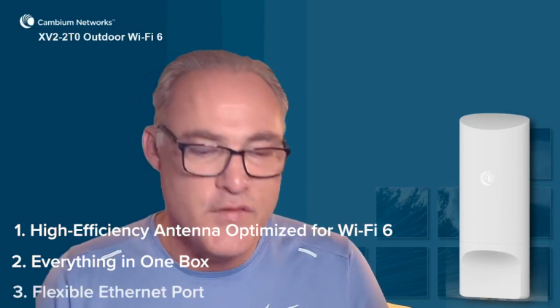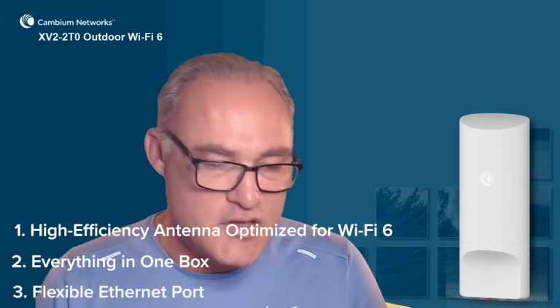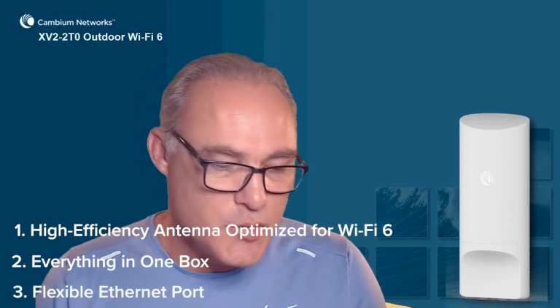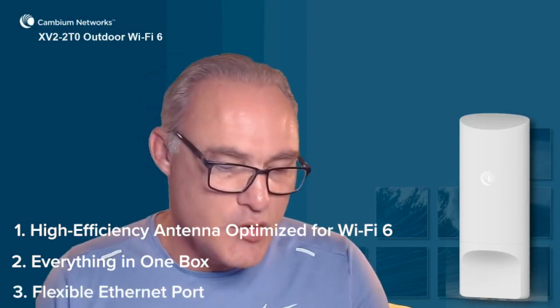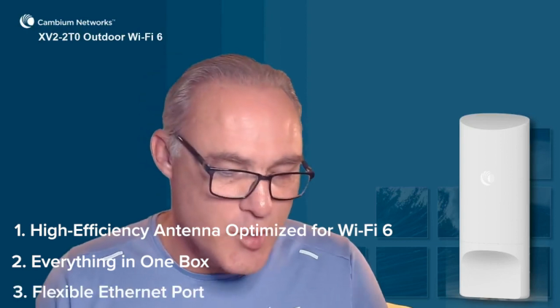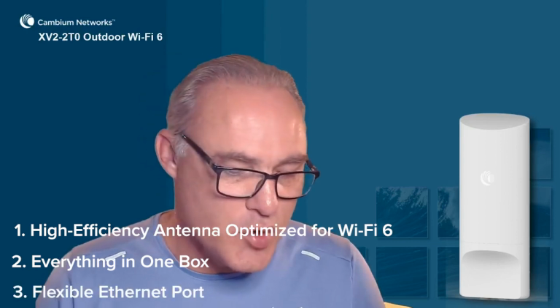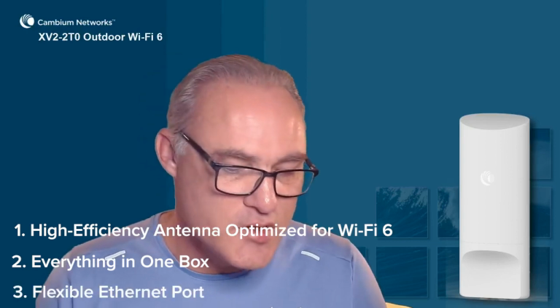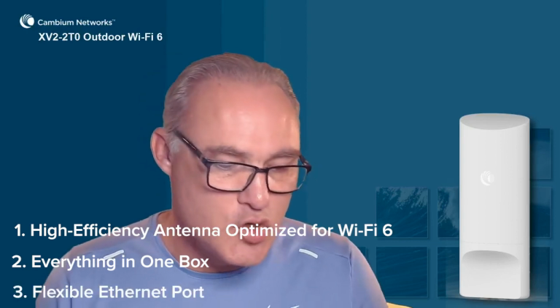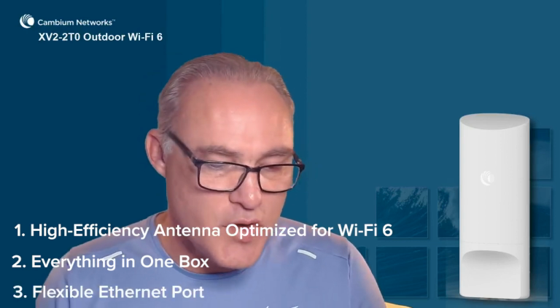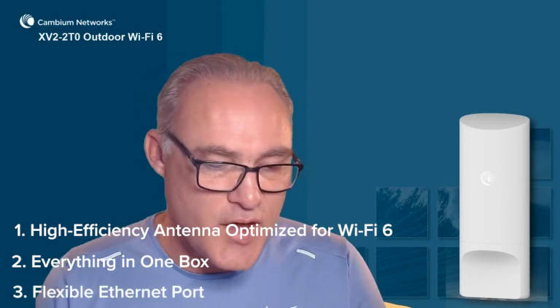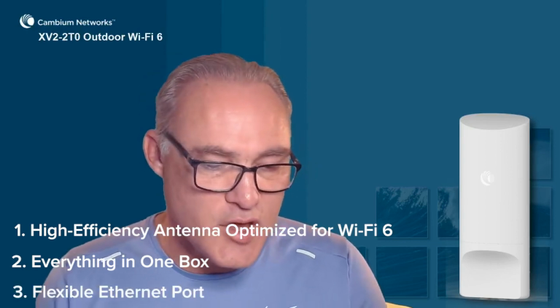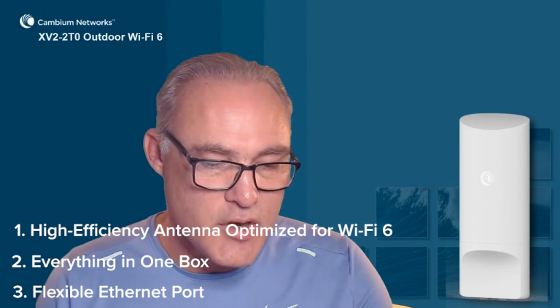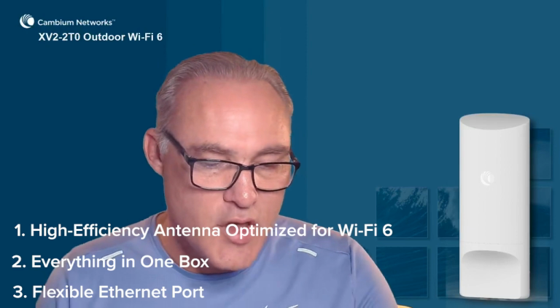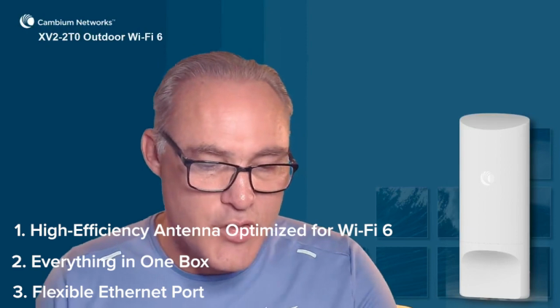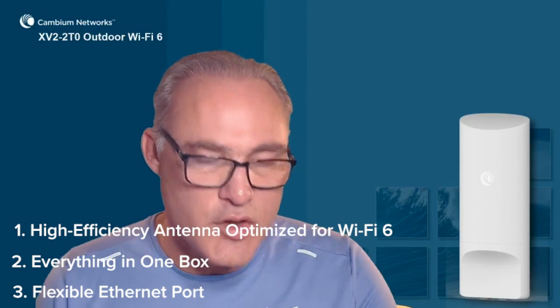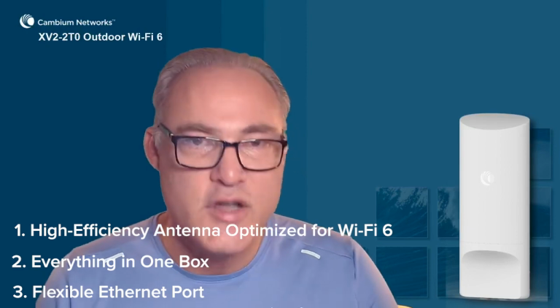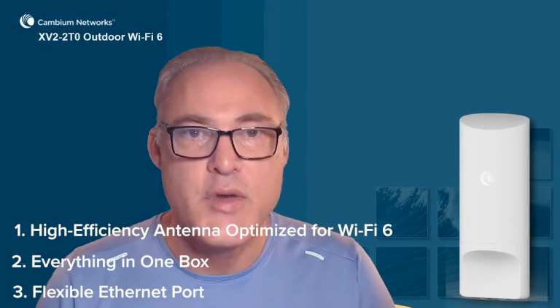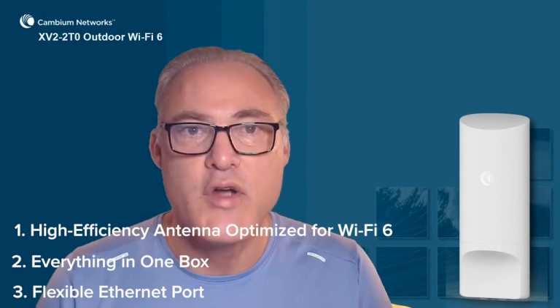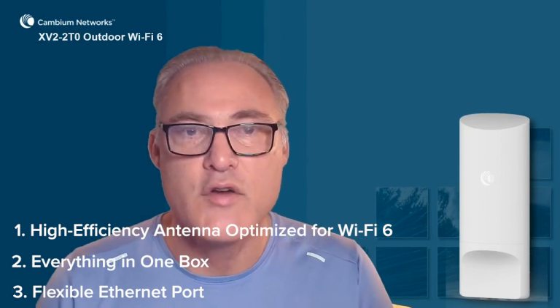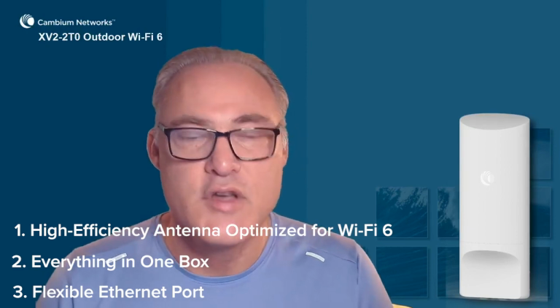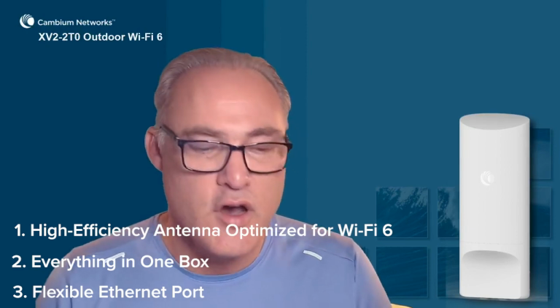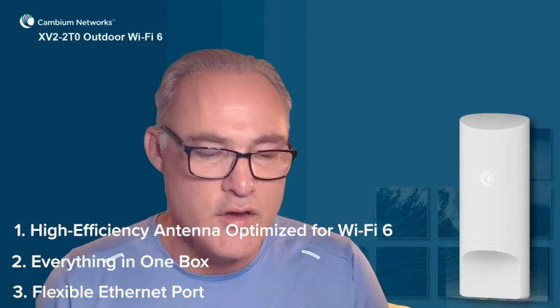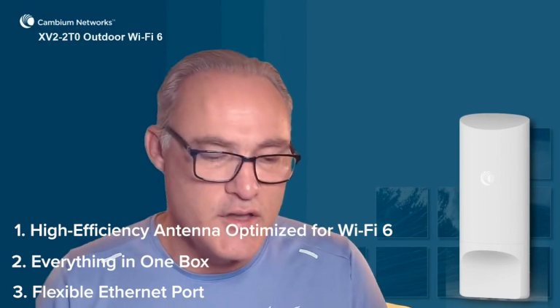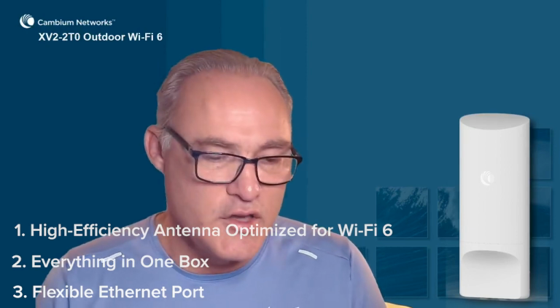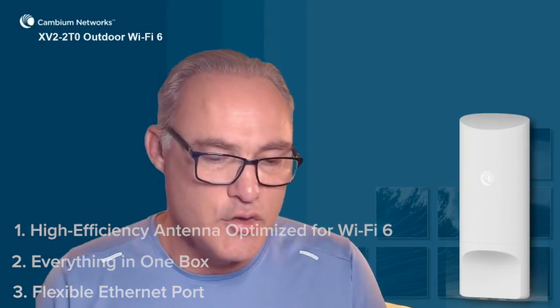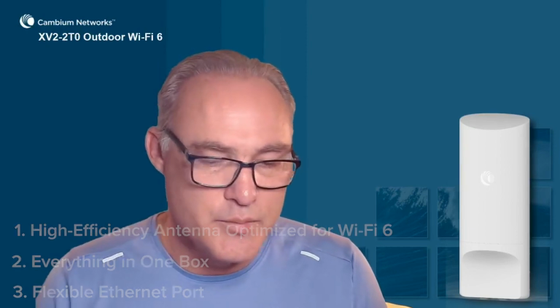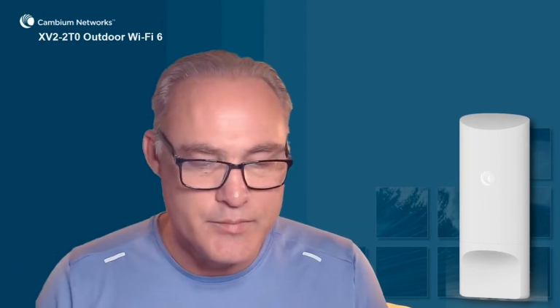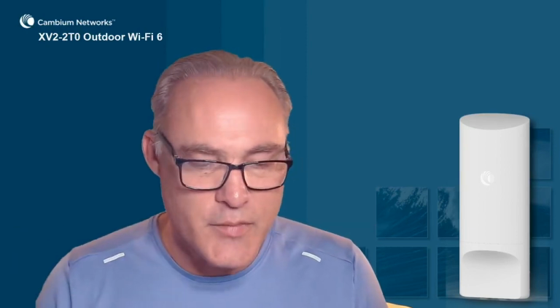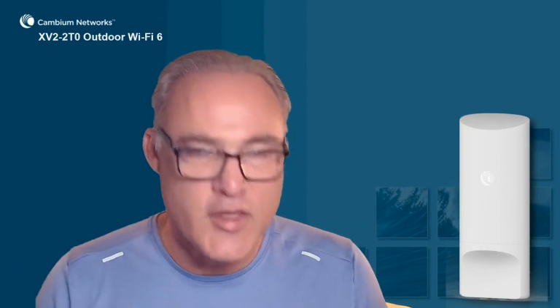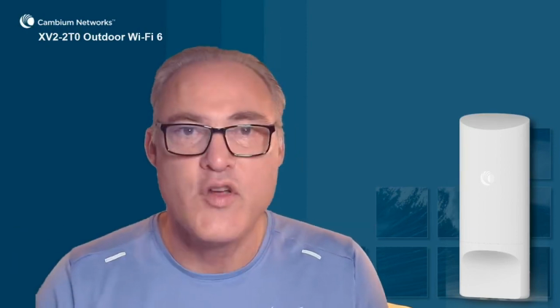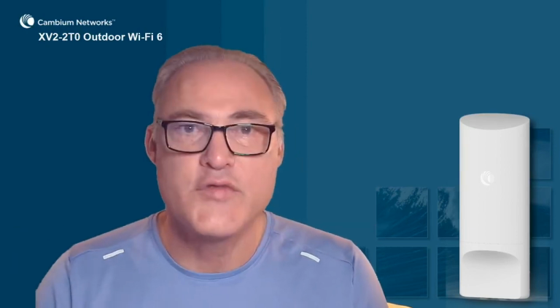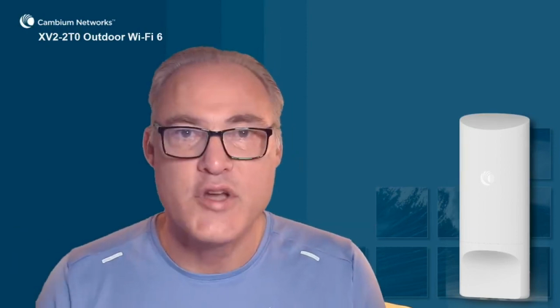And third, the flexible ethernet ports: 2.5 gigabit, with 30 watts power out on GigE2. Thank you very much for watching.